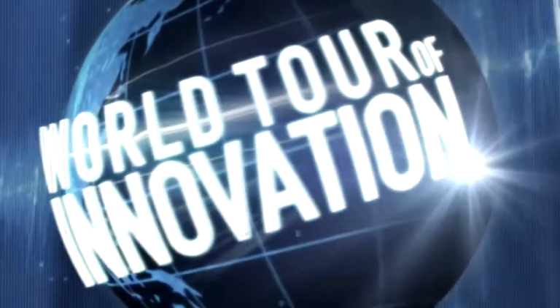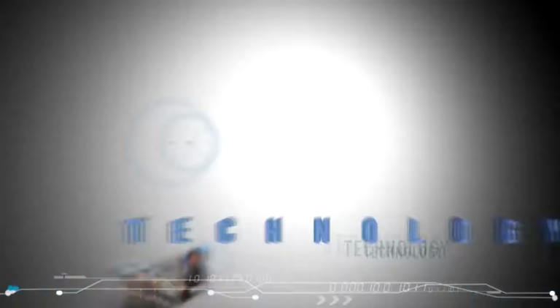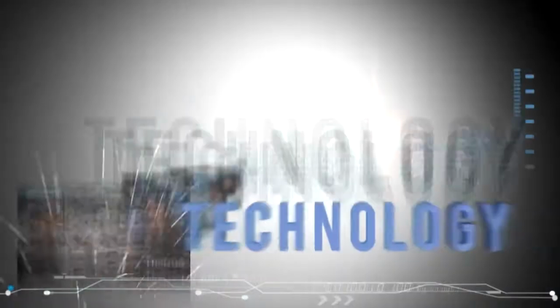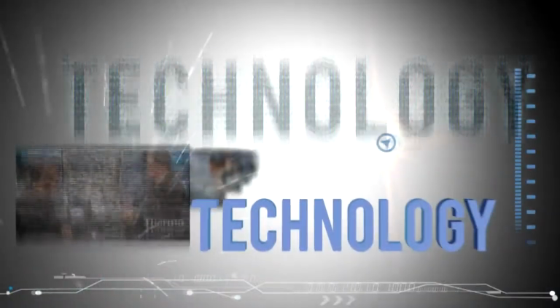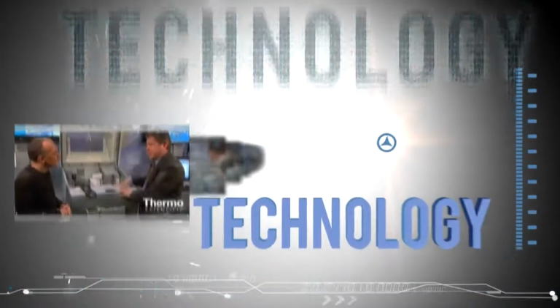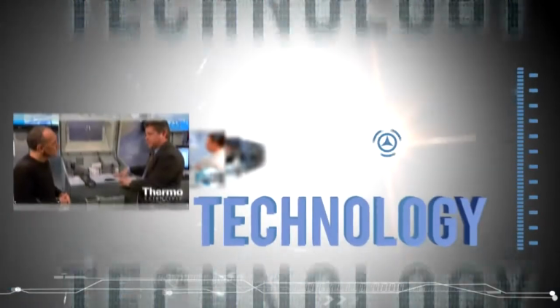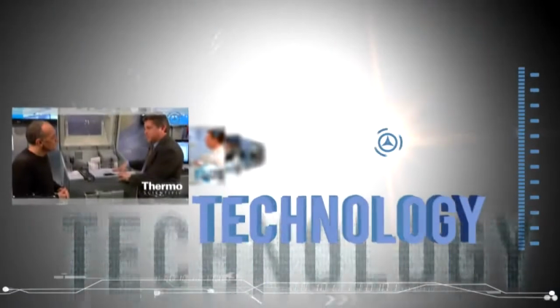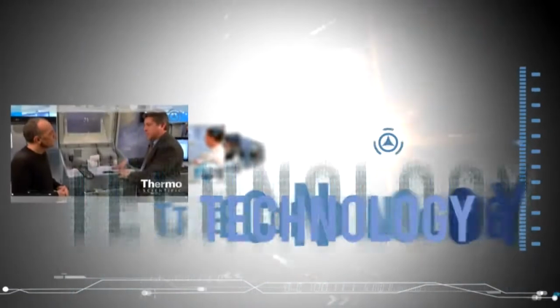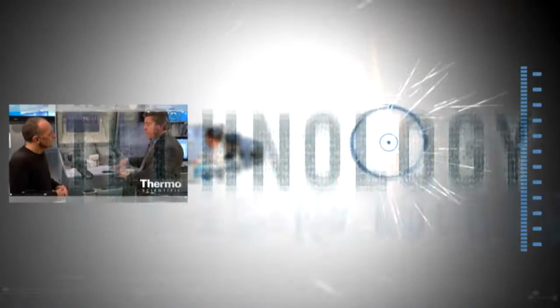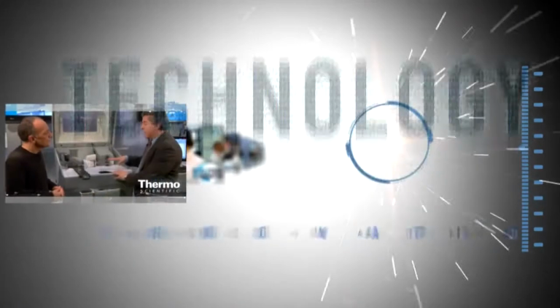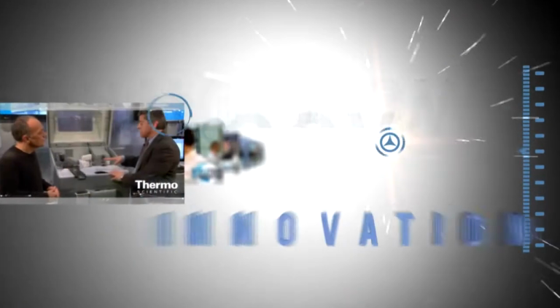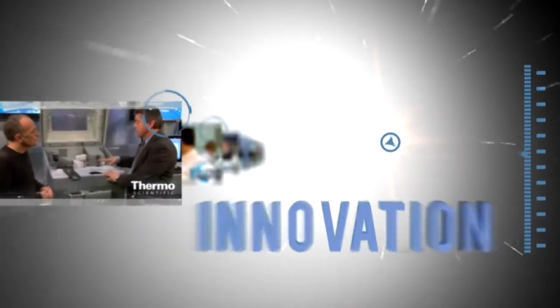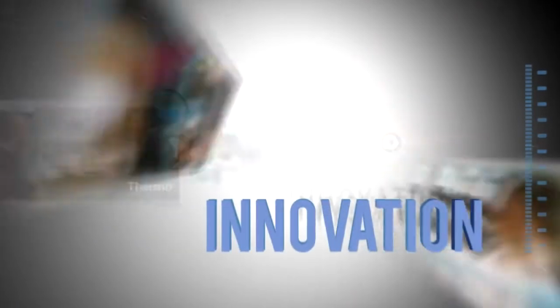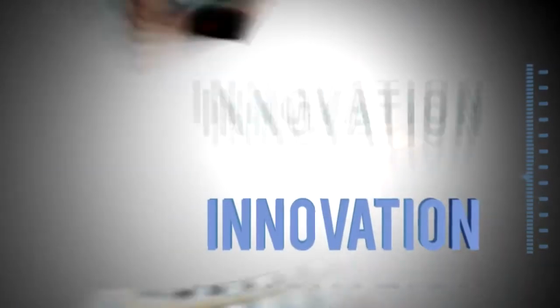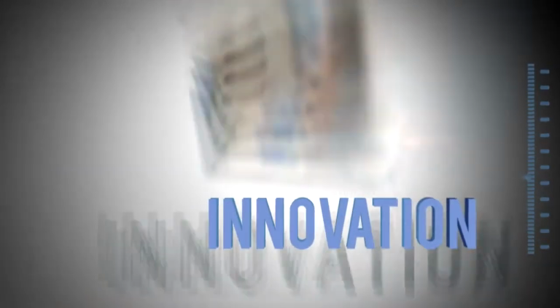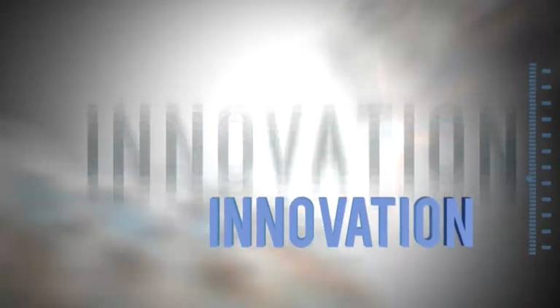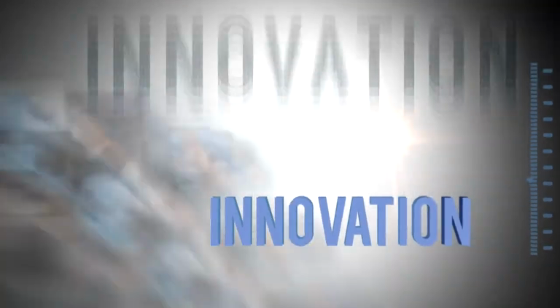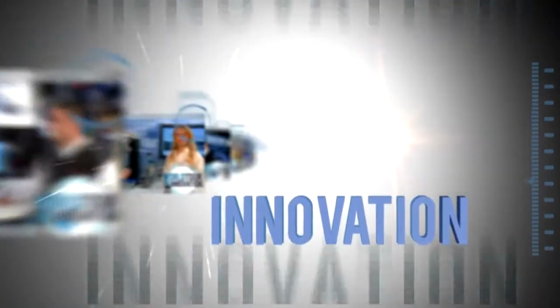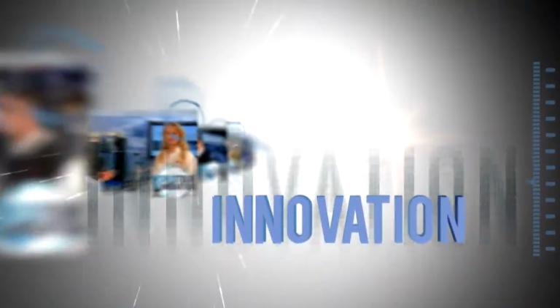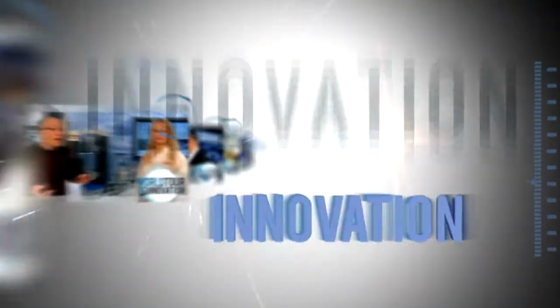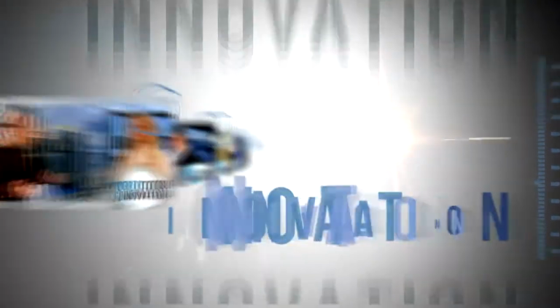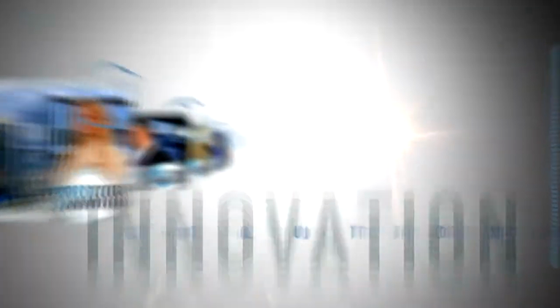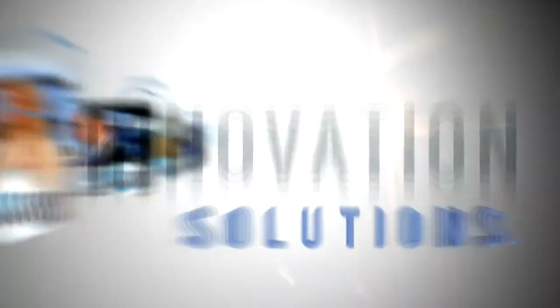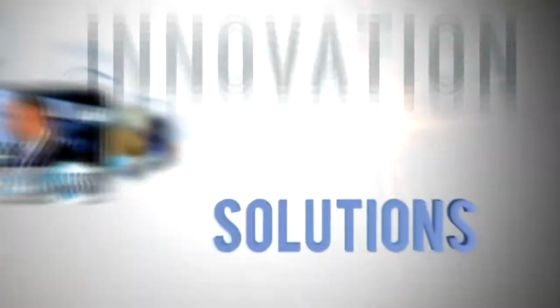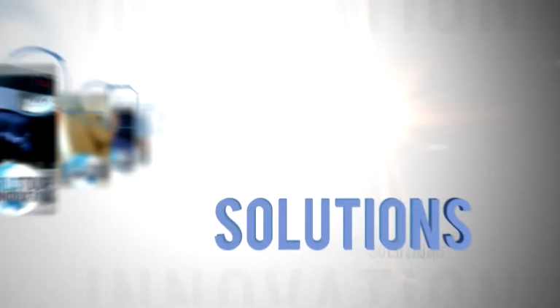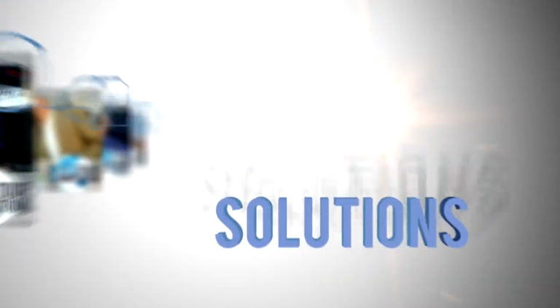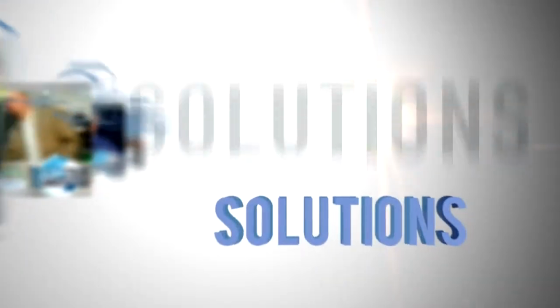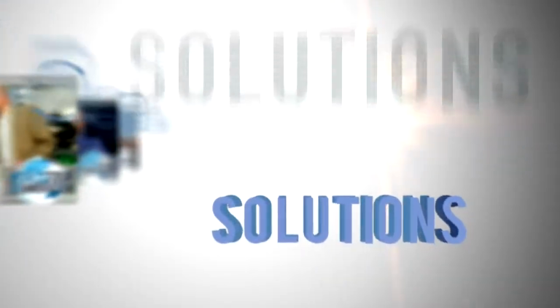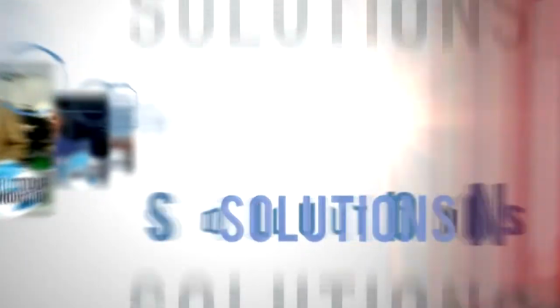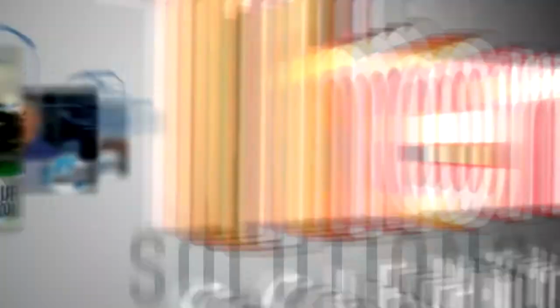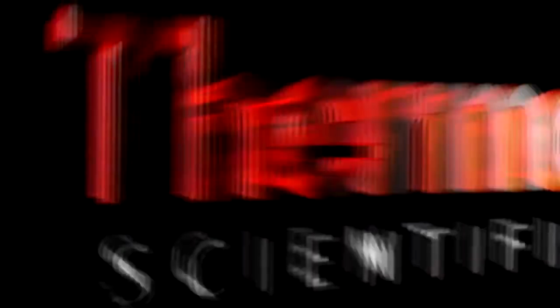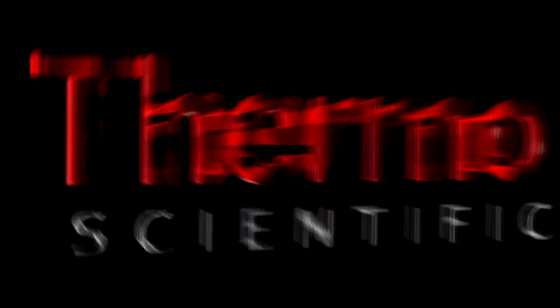Watch for our next progress report or see our complete lineup at thermoscientific.com.